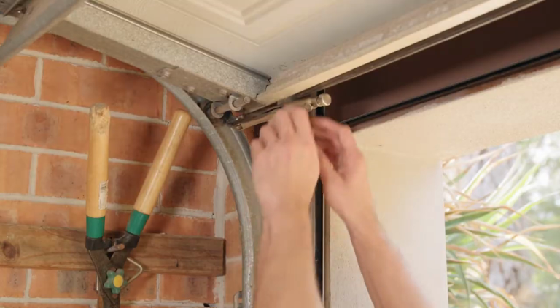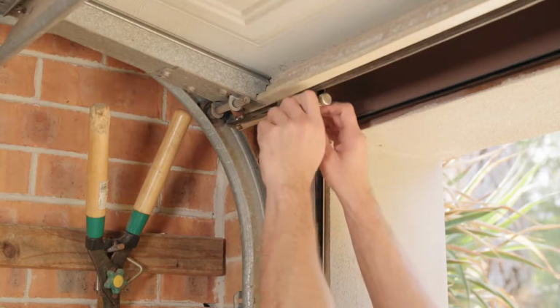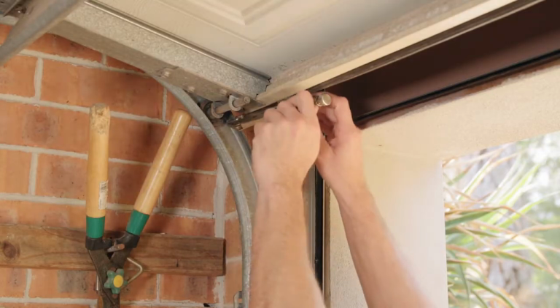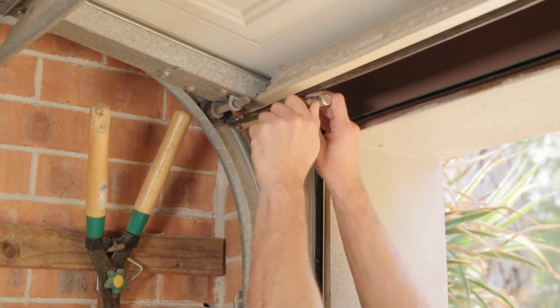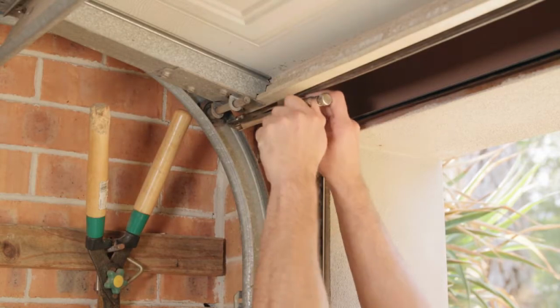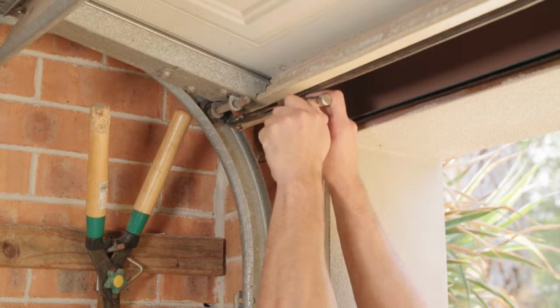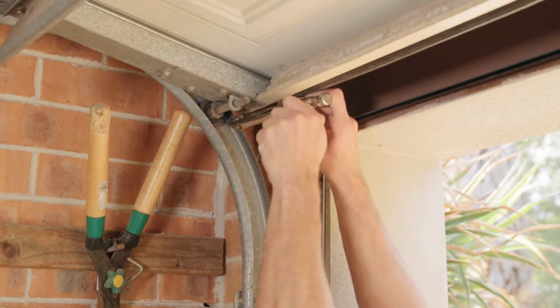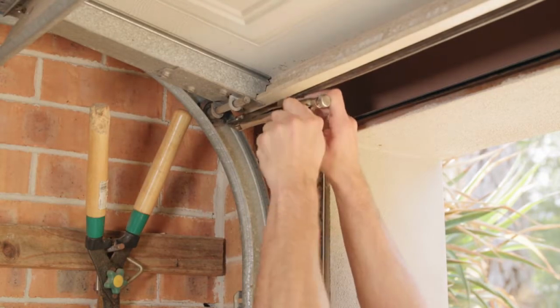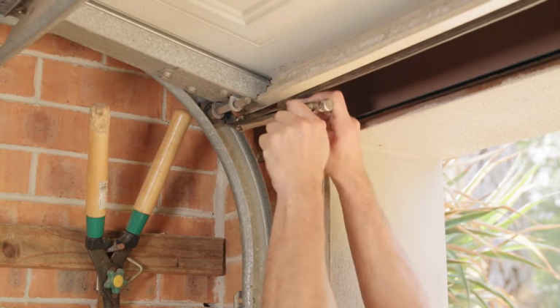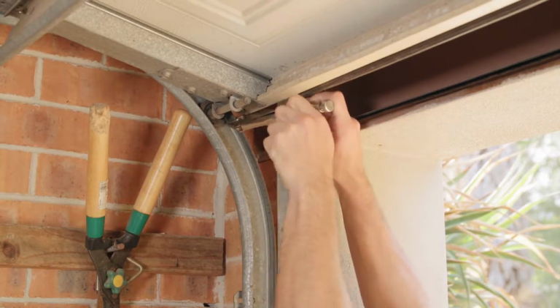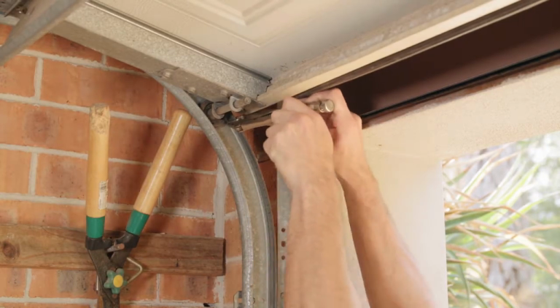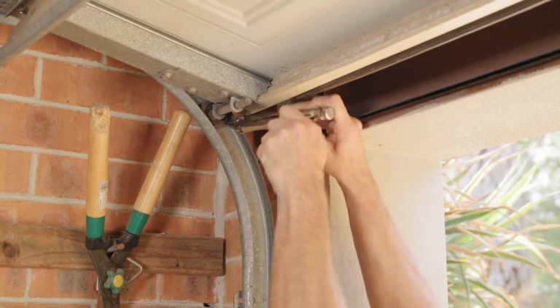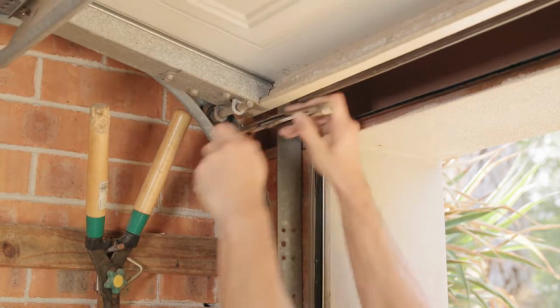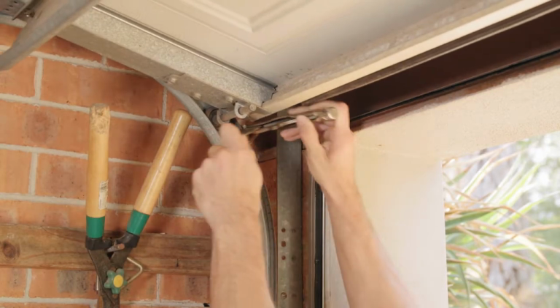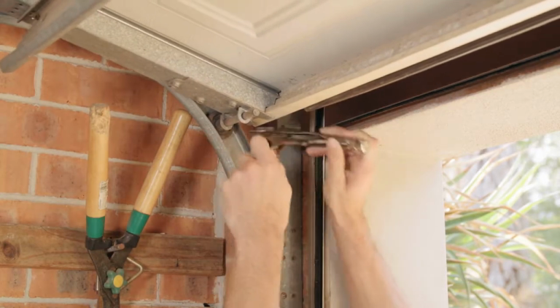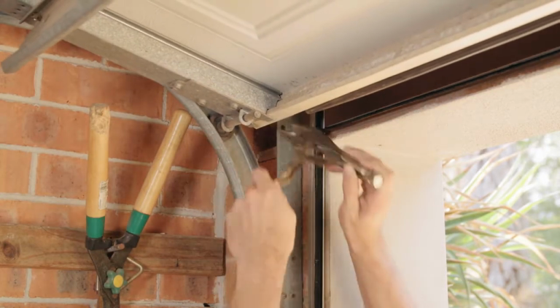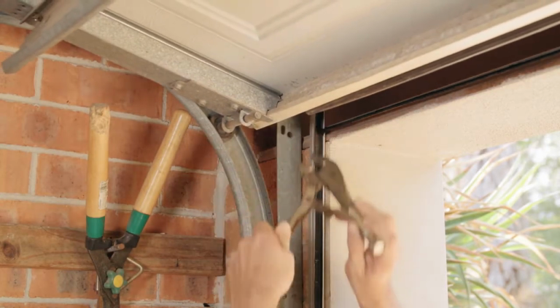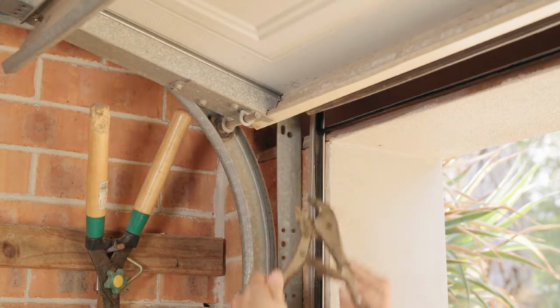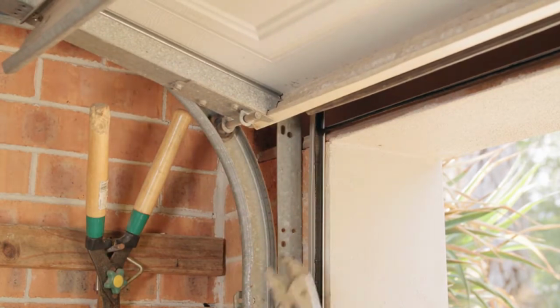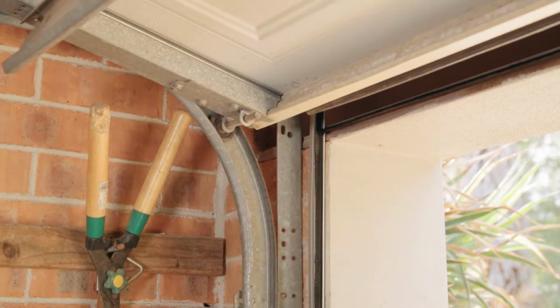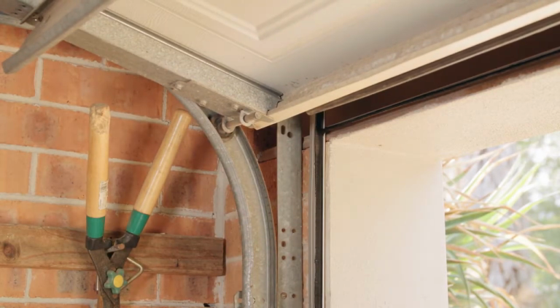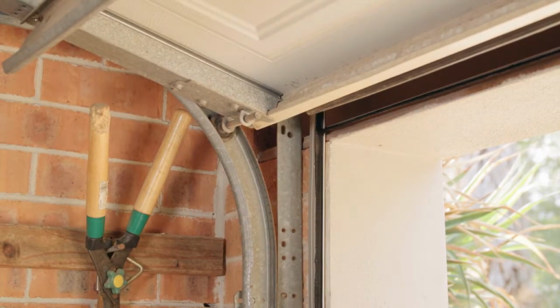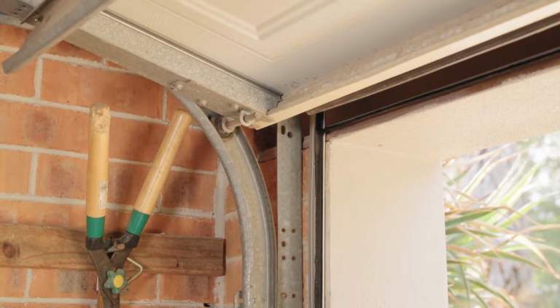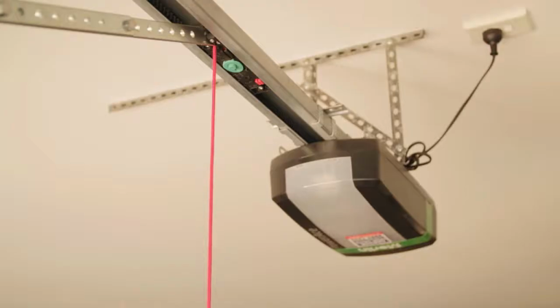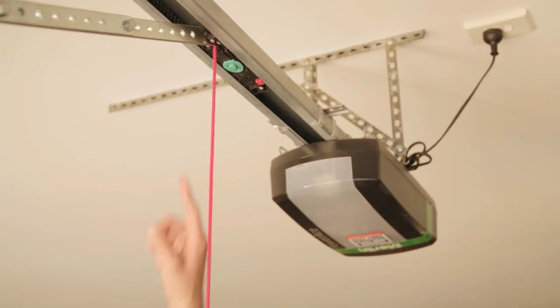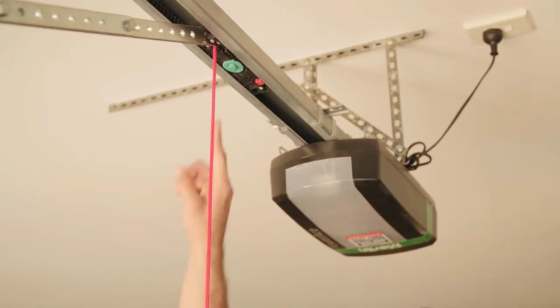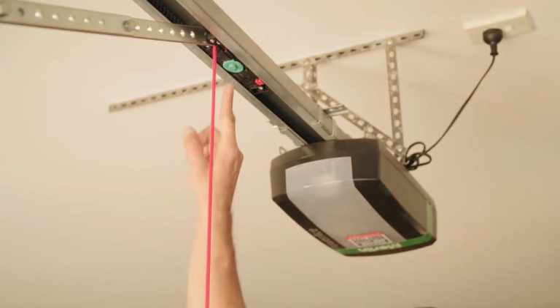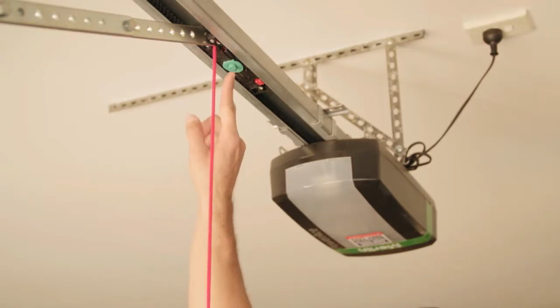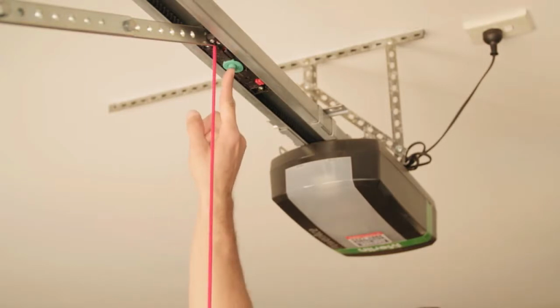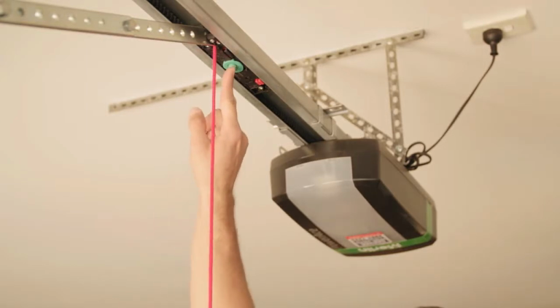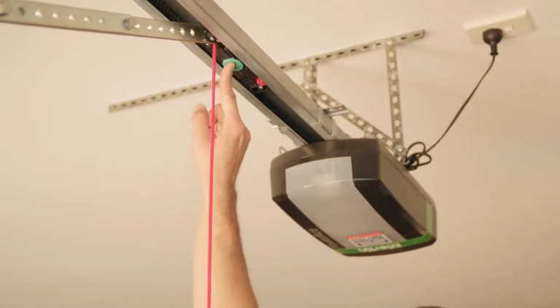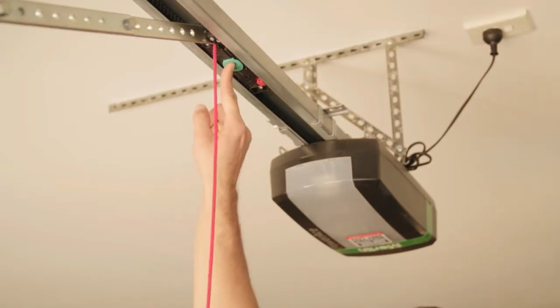Now with the top seals fitted, carefully remove the vice grips and reconnect the door opener for operation.